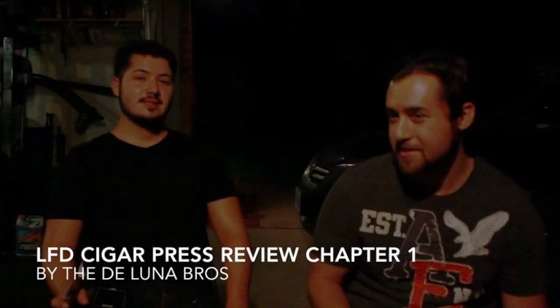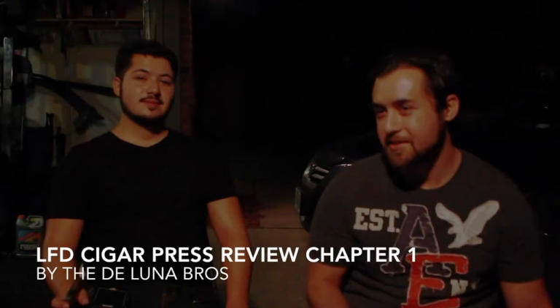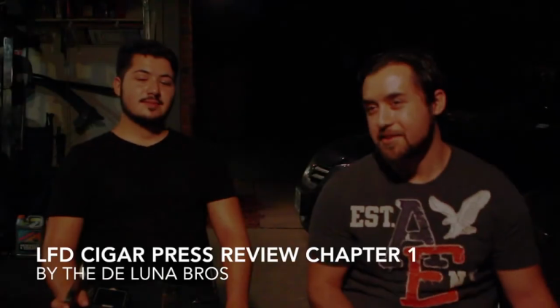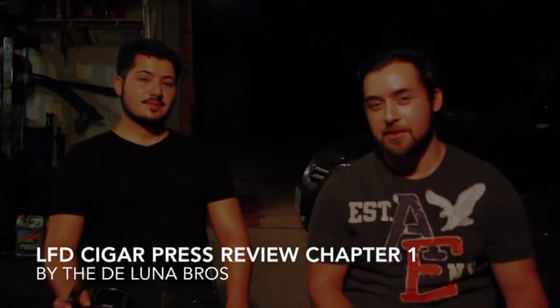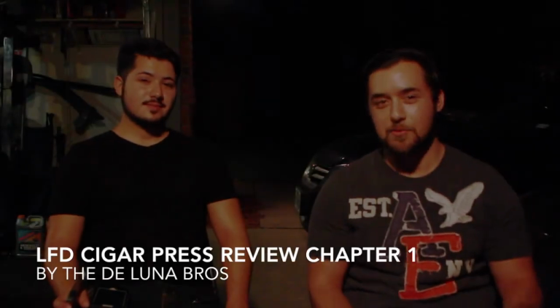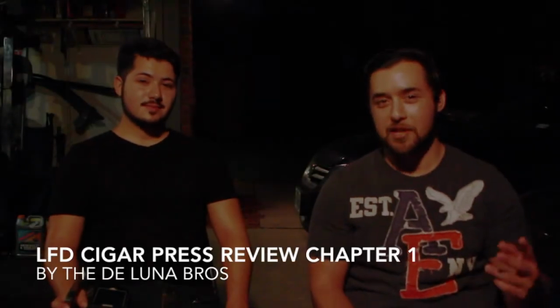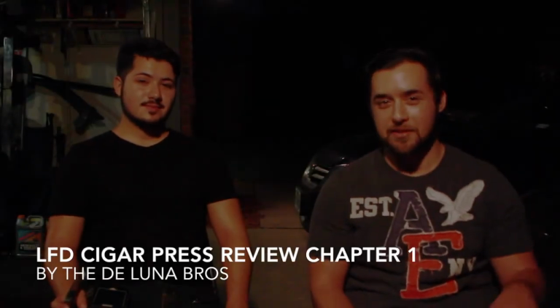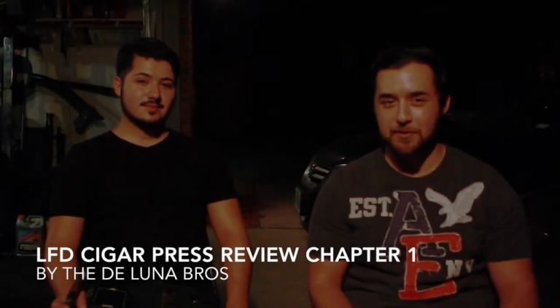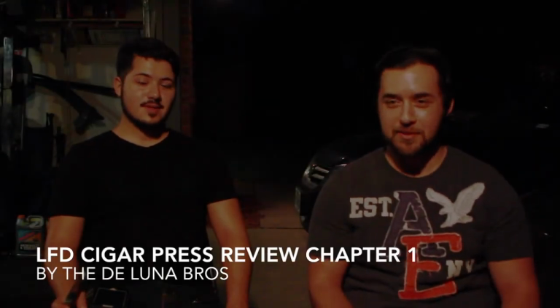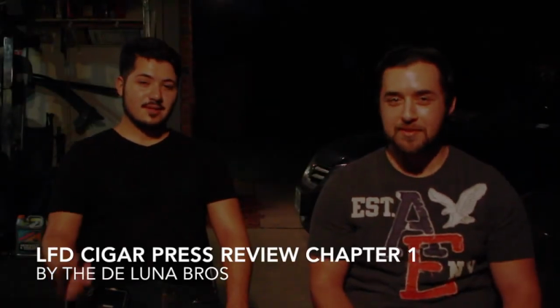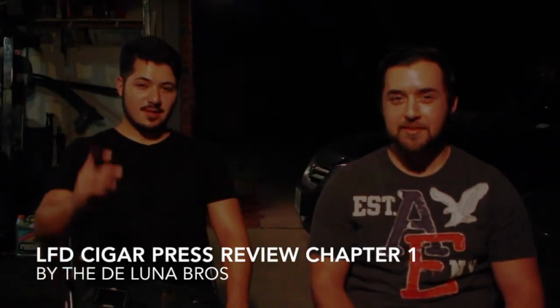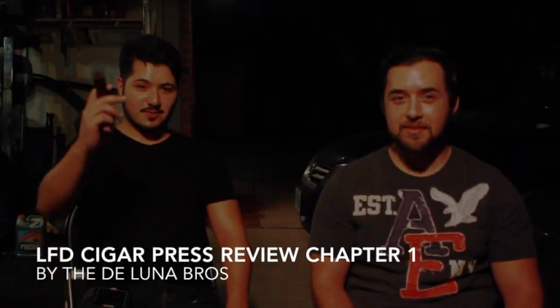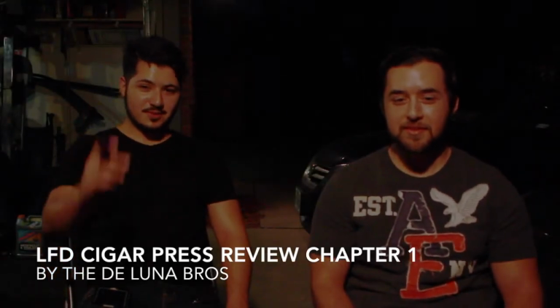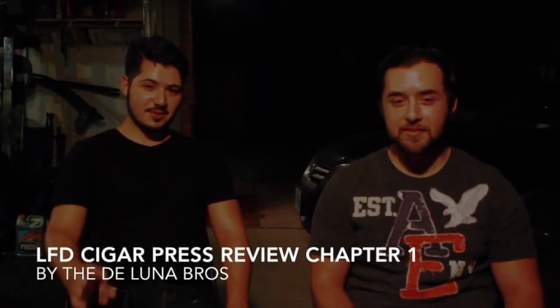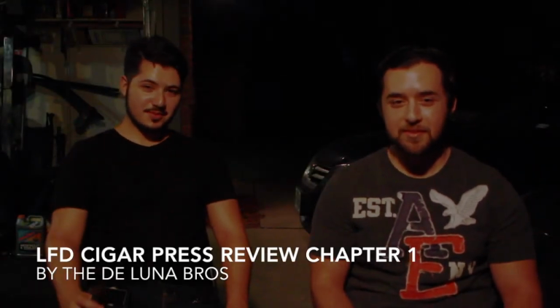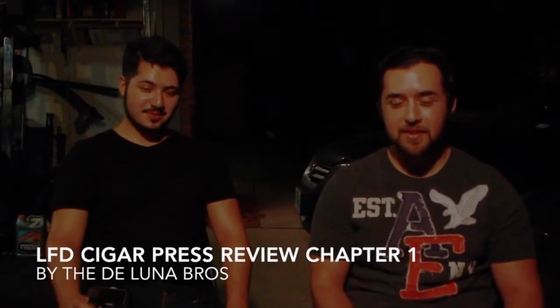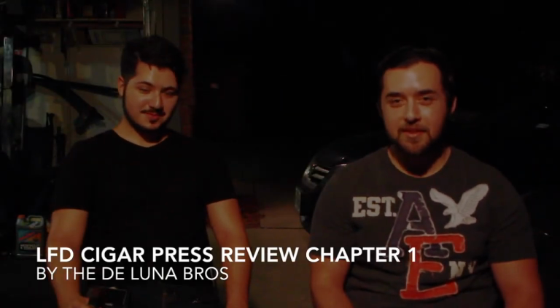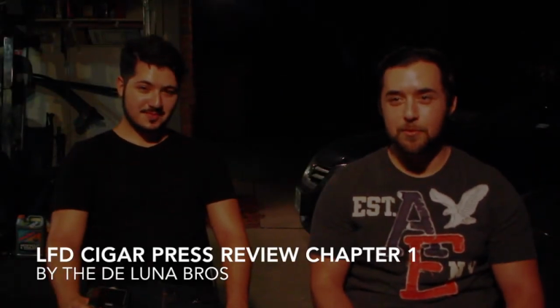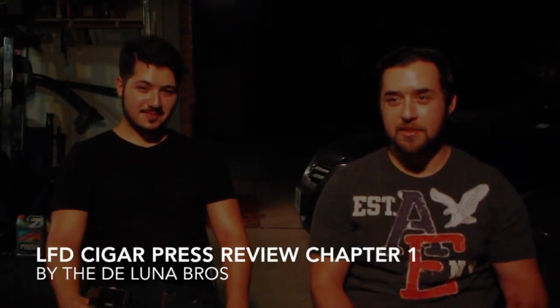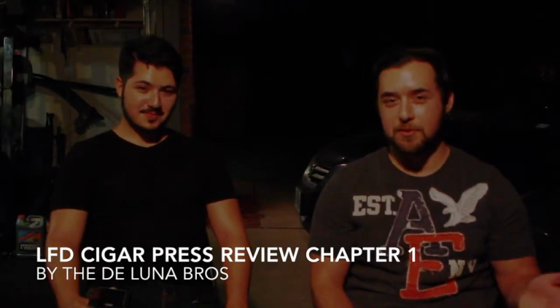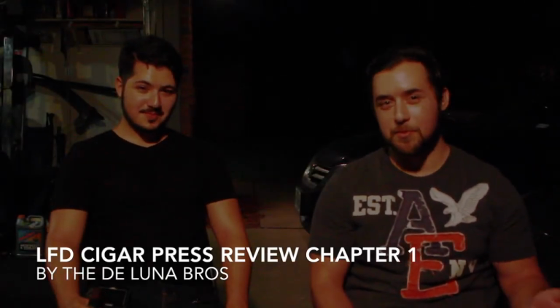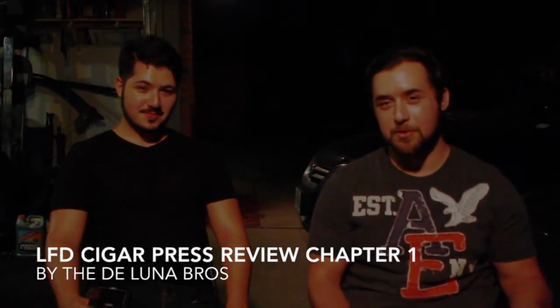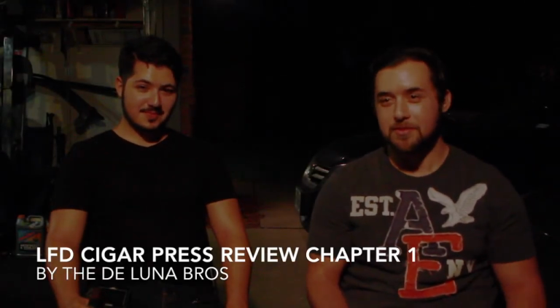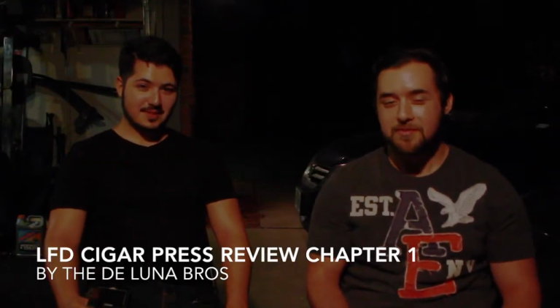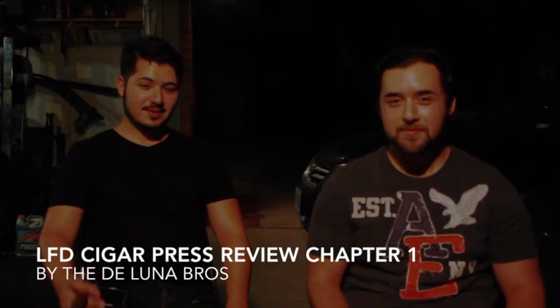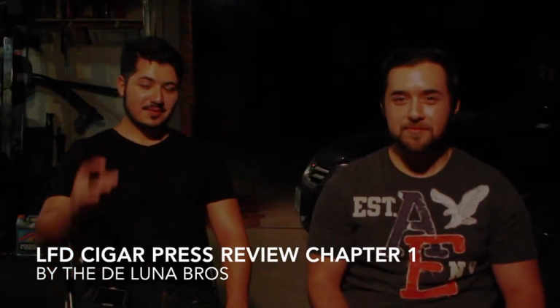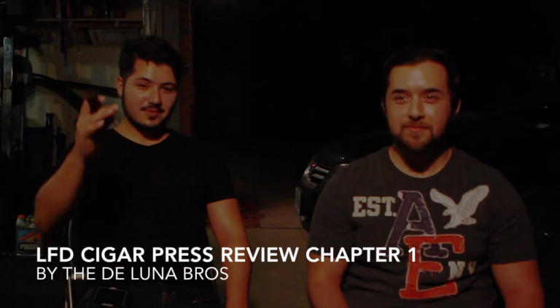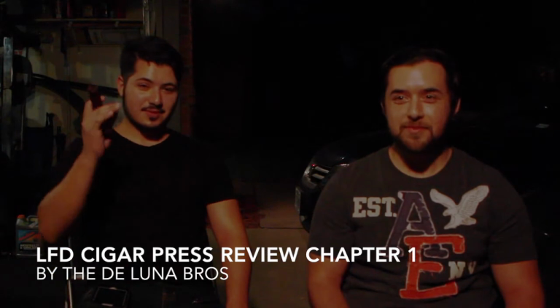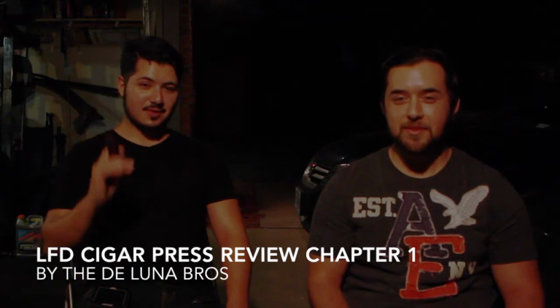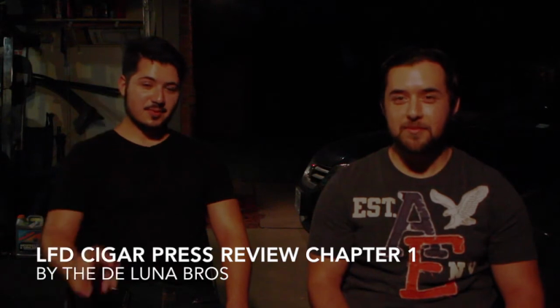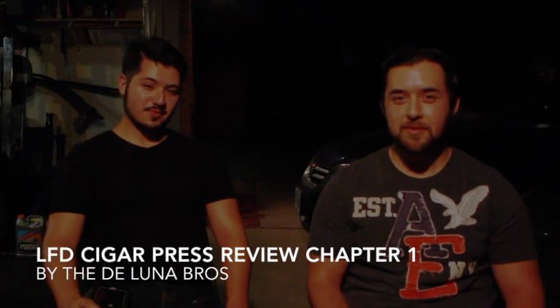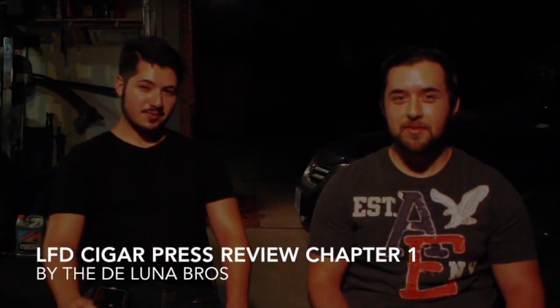Alright, I'm Jonathan DeLuna. I'm Chris DeLuna. We're the DeLuna Bros. First cigar, first review.